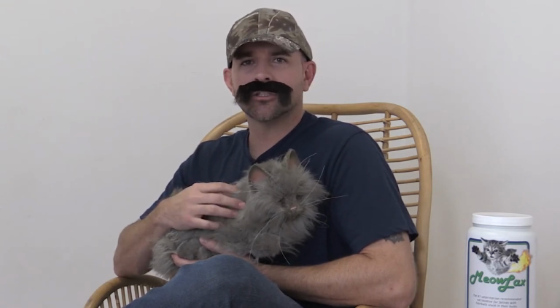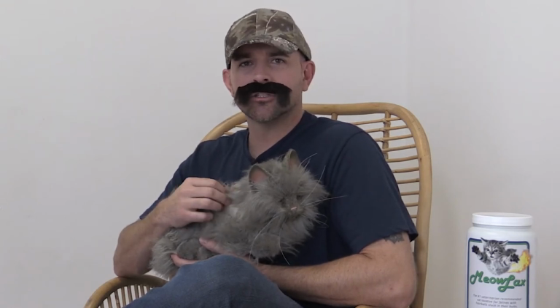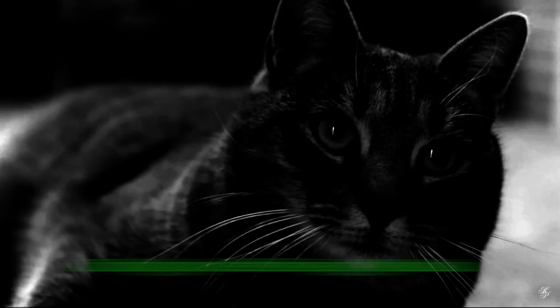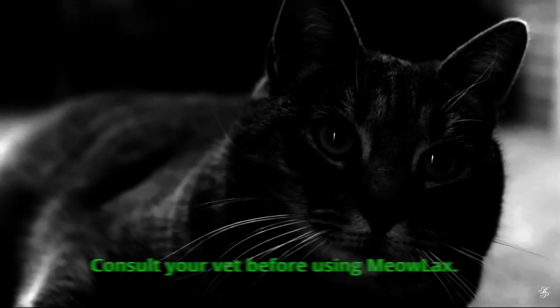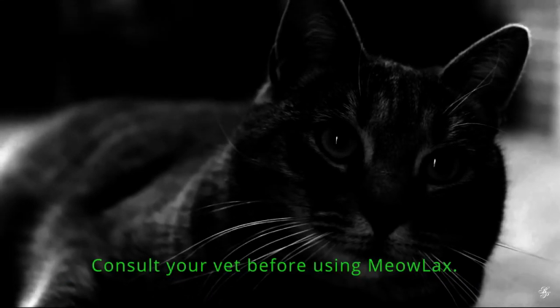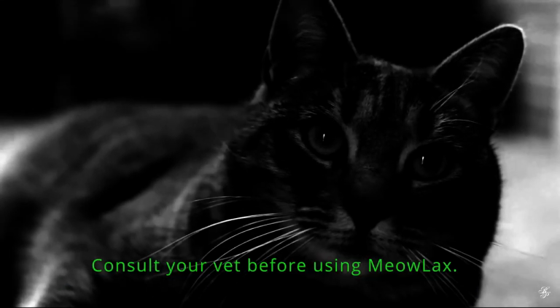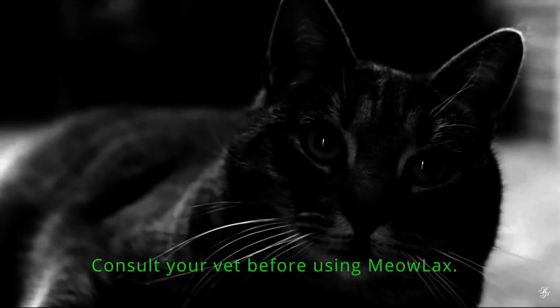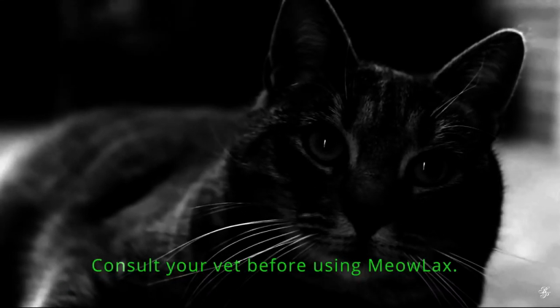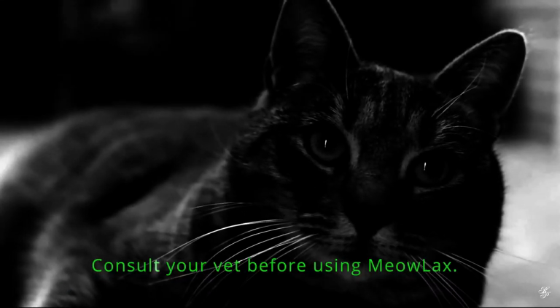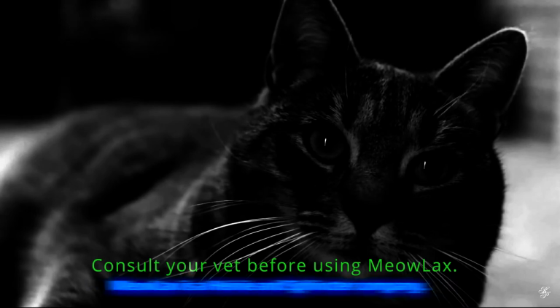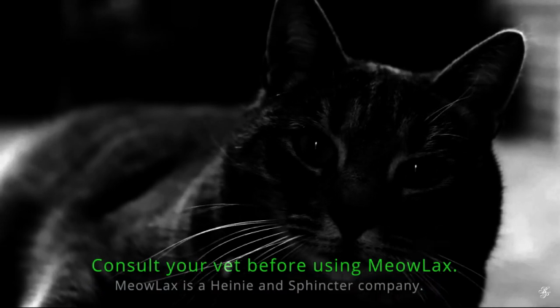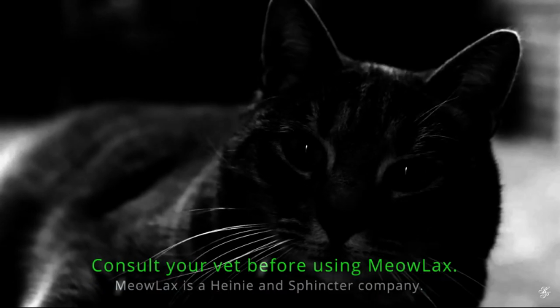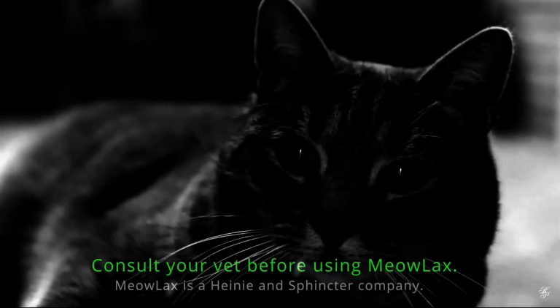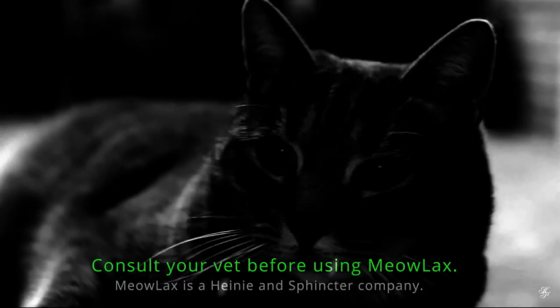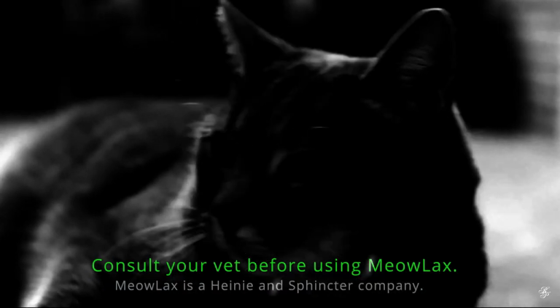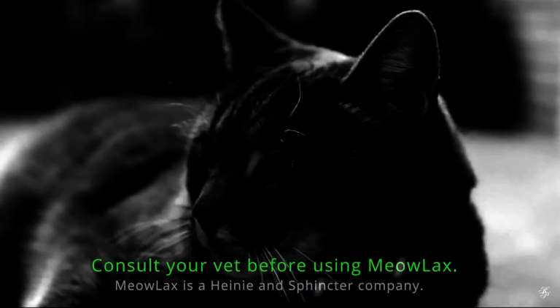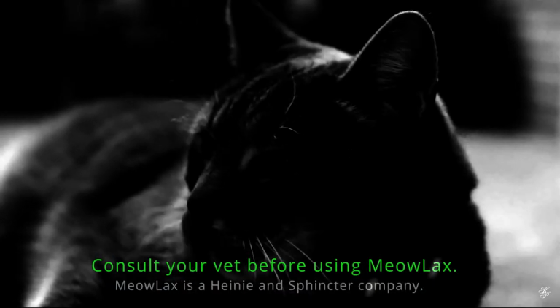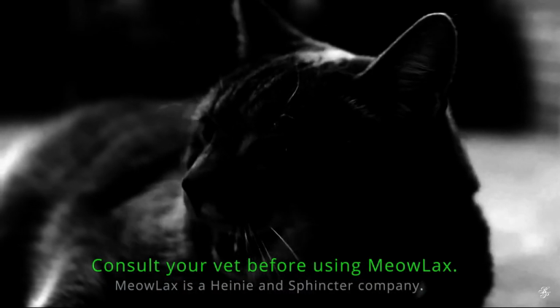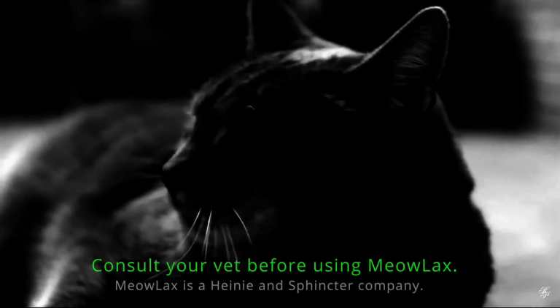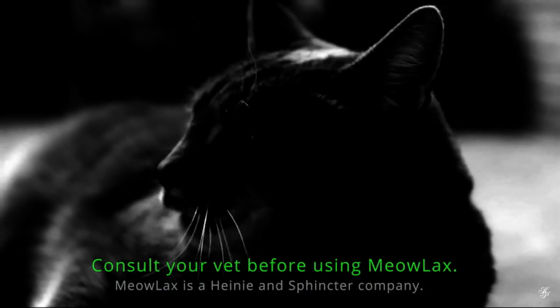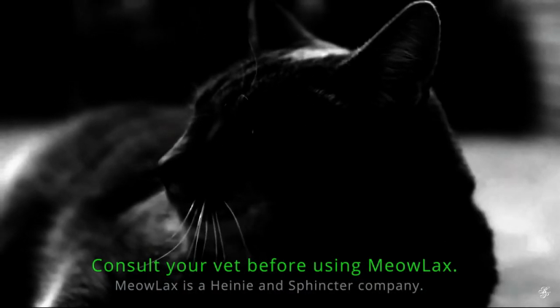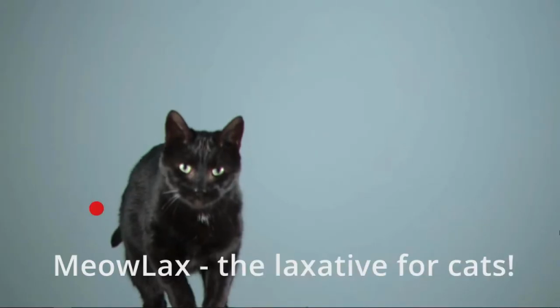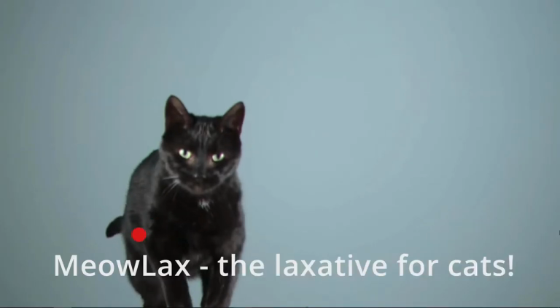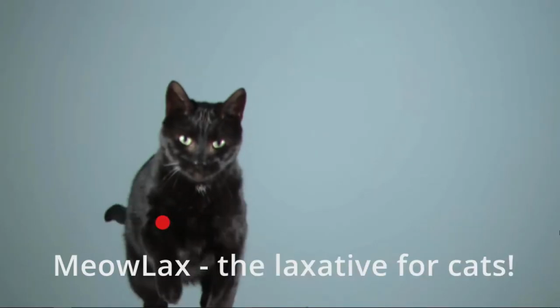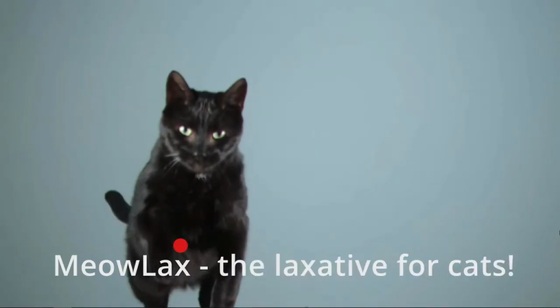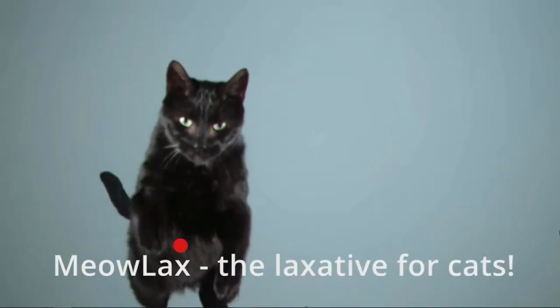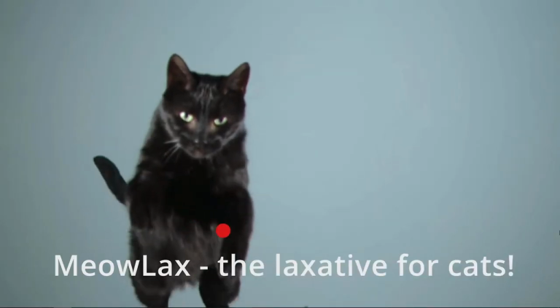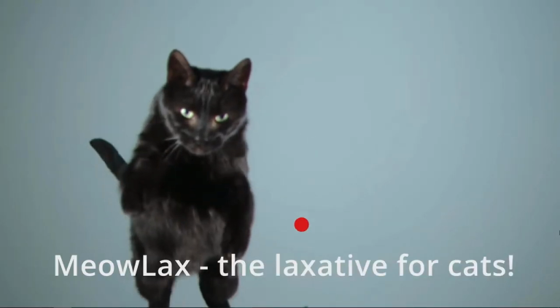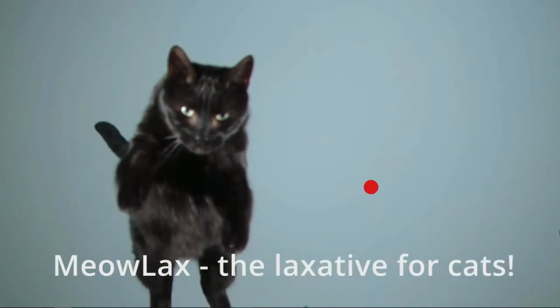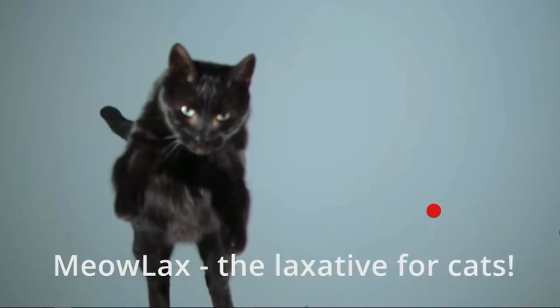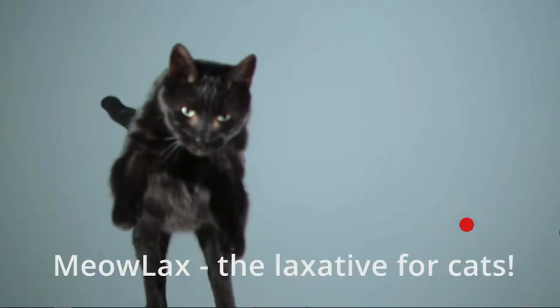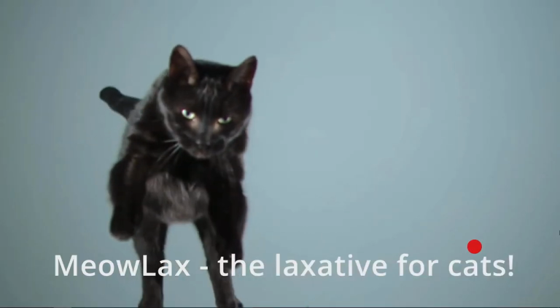Consult your vet before using Meowlax. Meowlax is a high-name sphincter company. Meowlax — the laxative for cats.